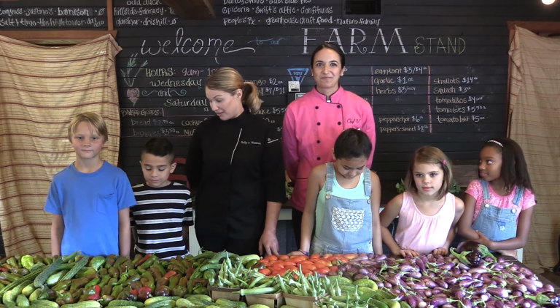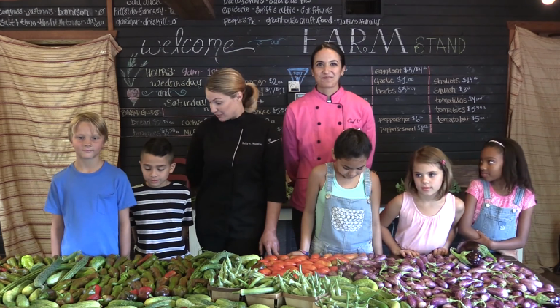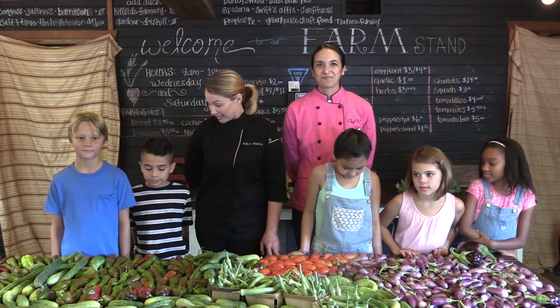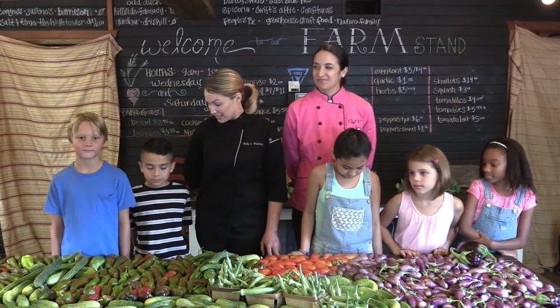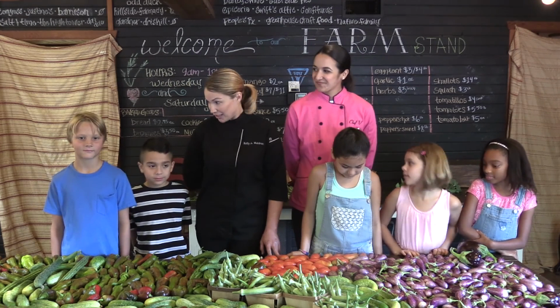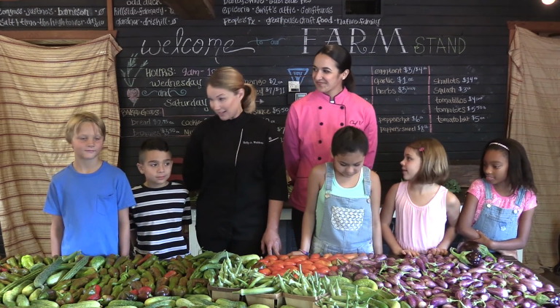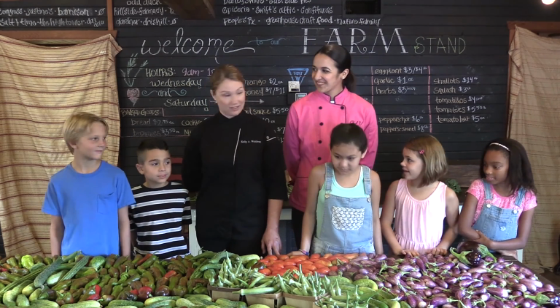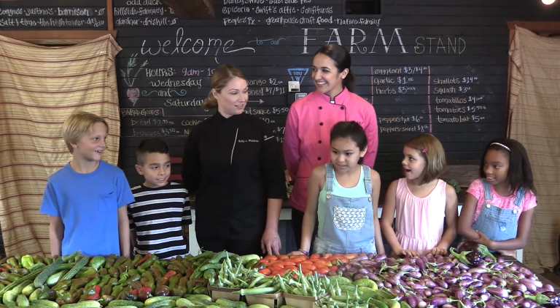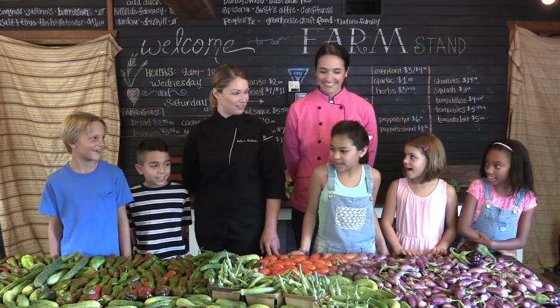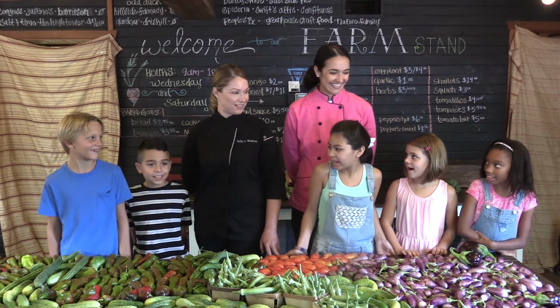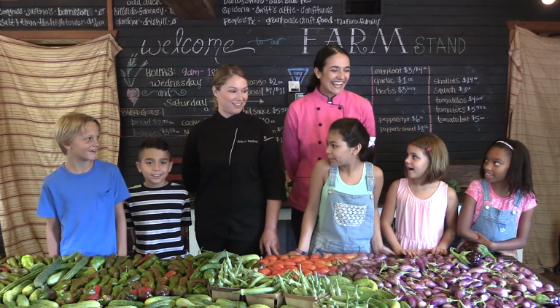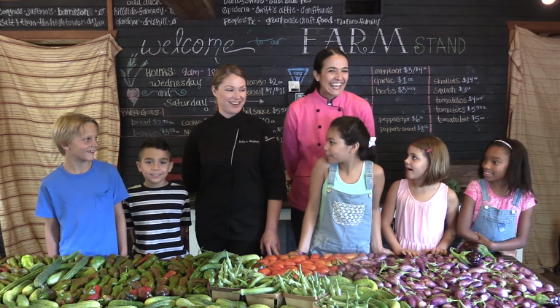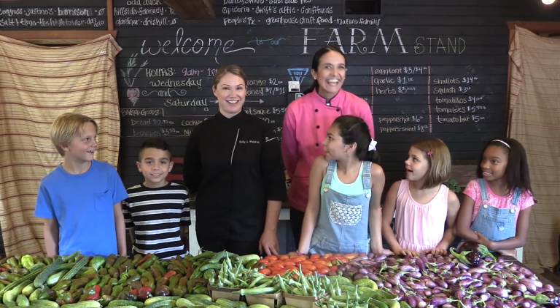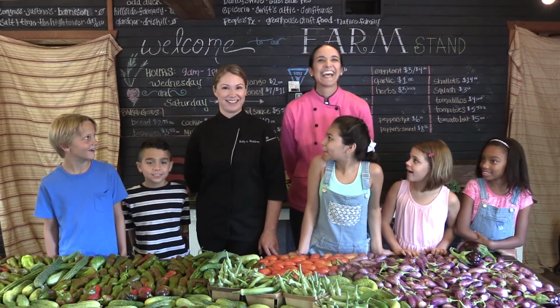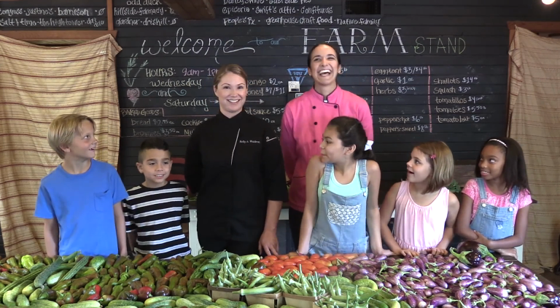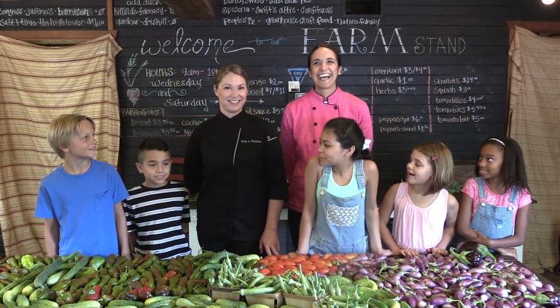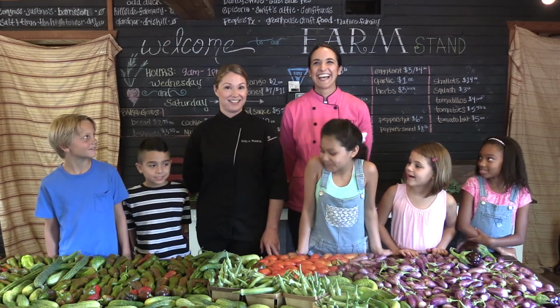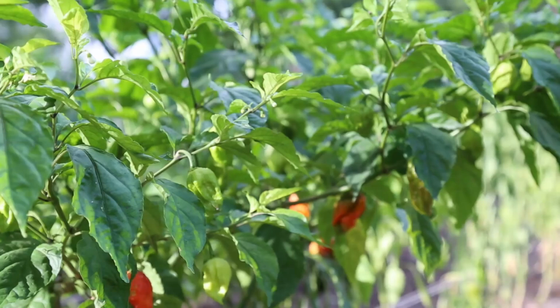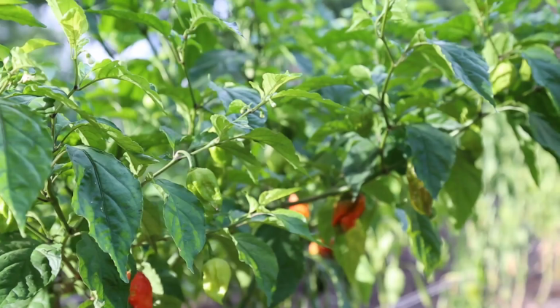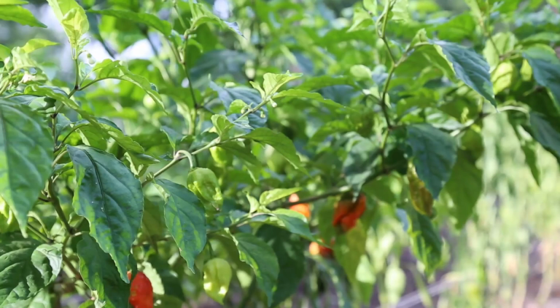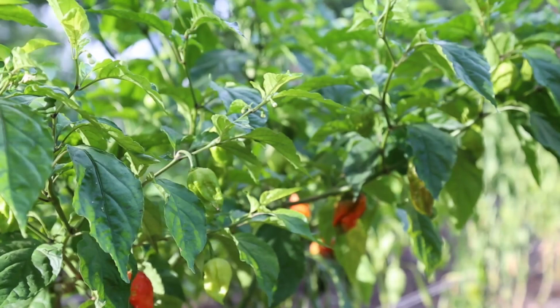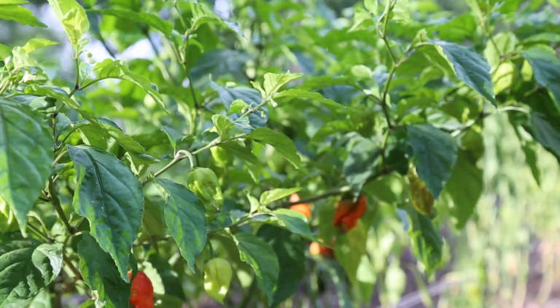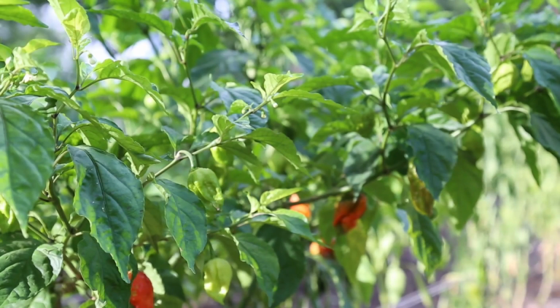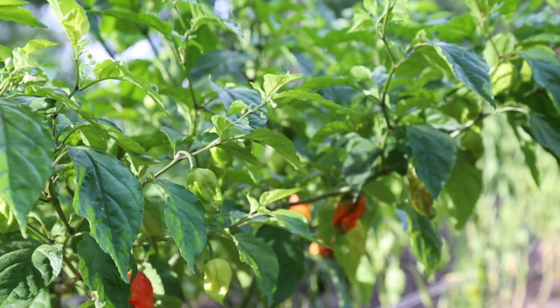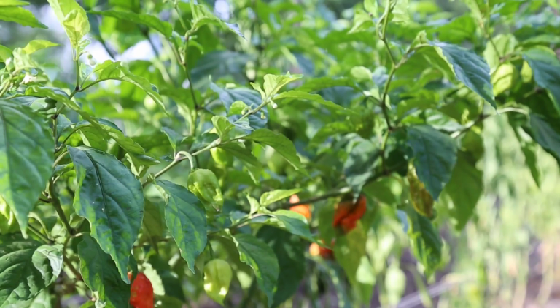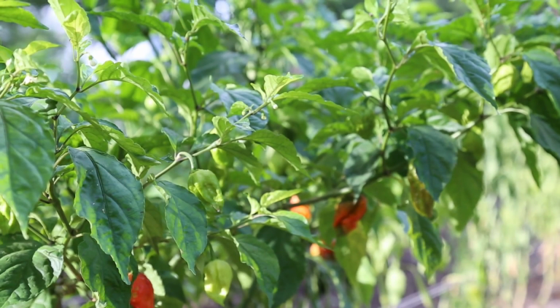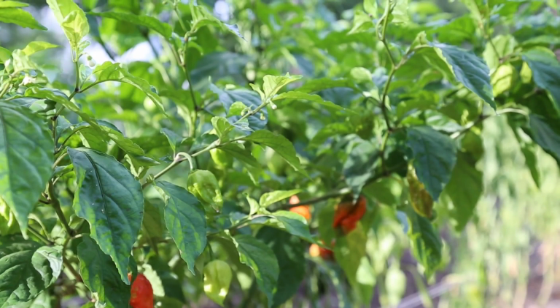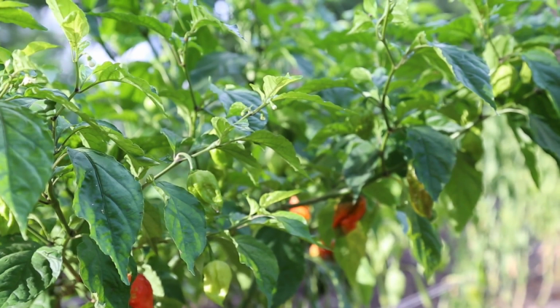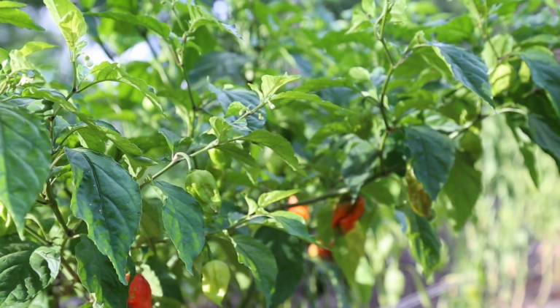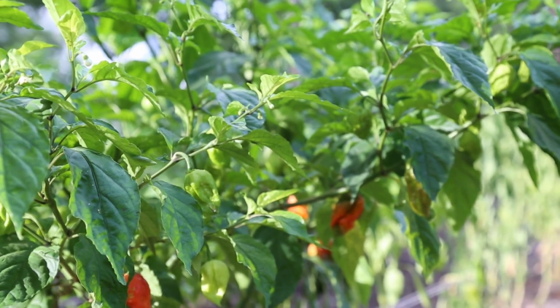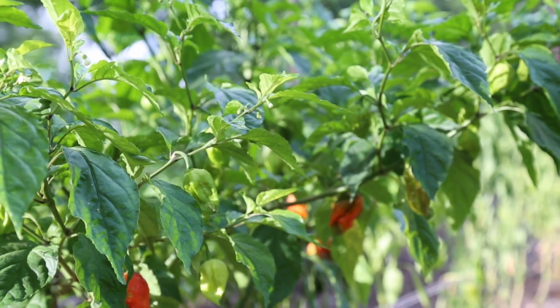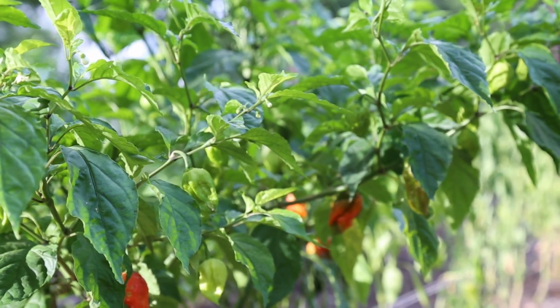You guys ready to get started? Alright guys, y'all ready to get to farming? Let's go!